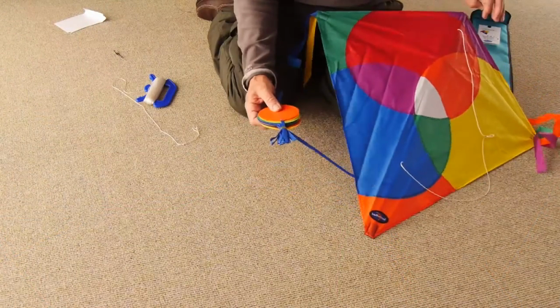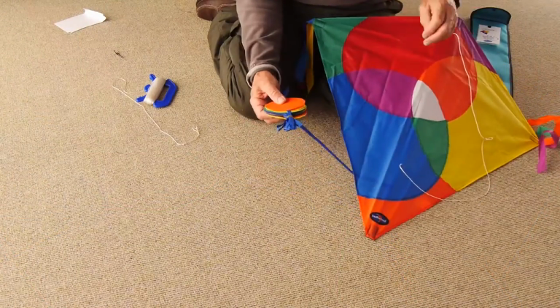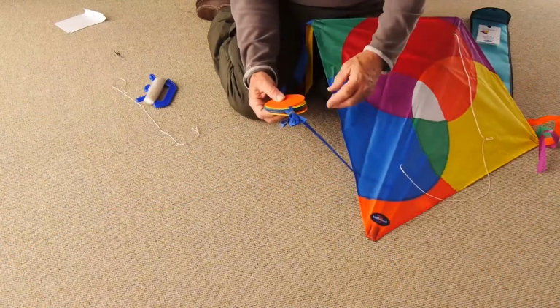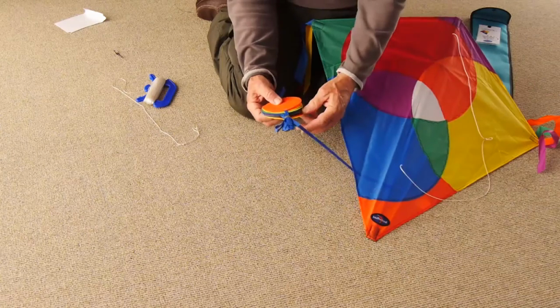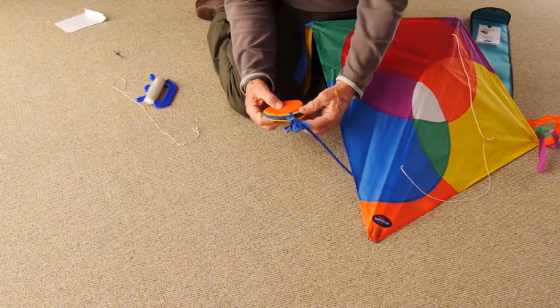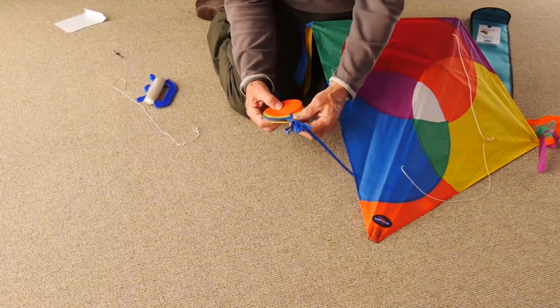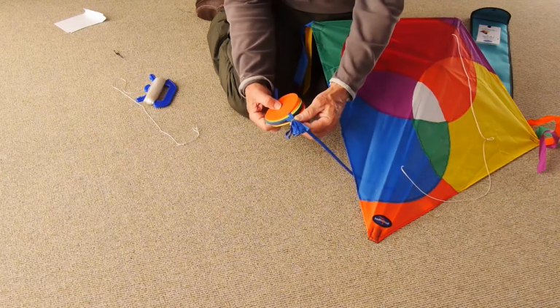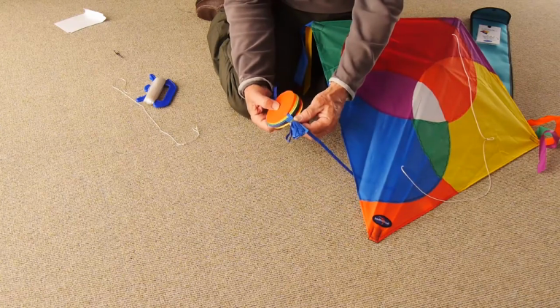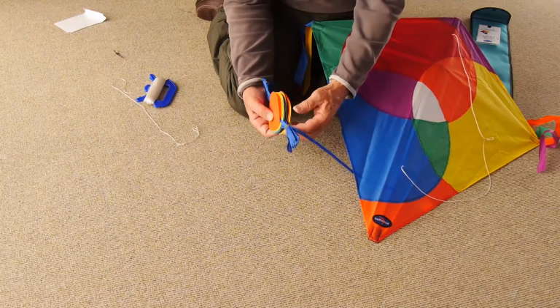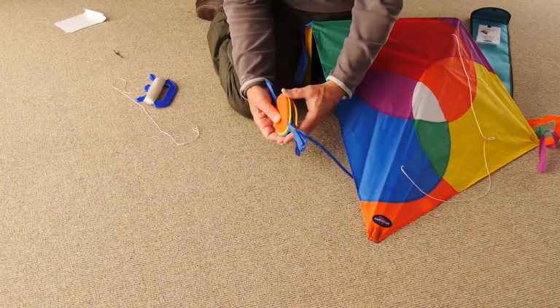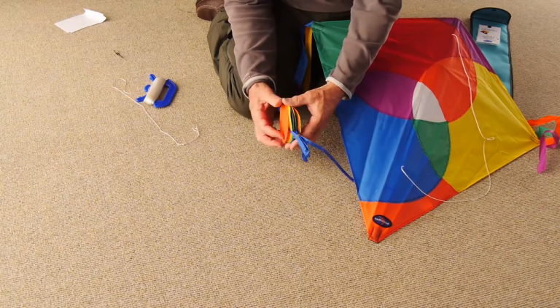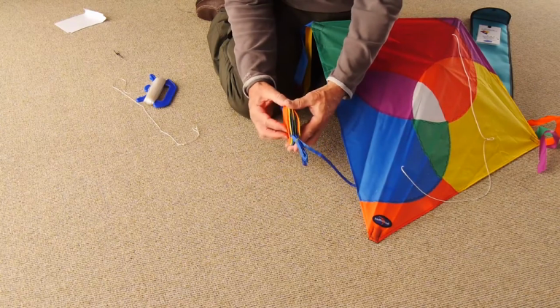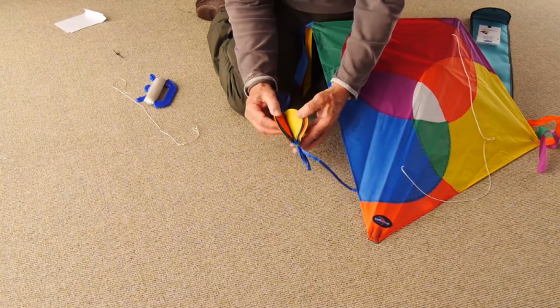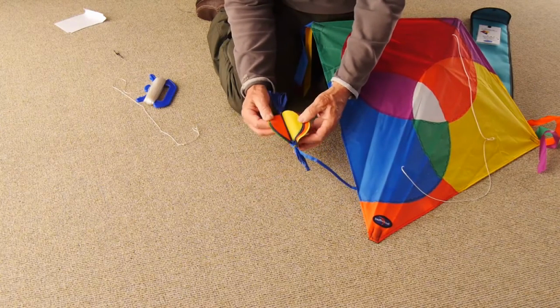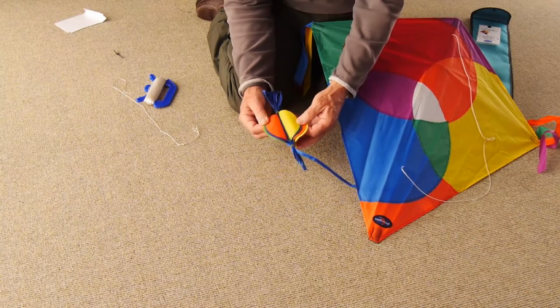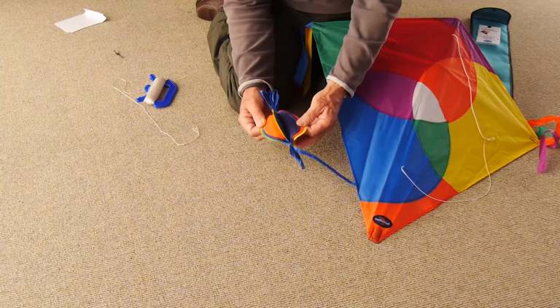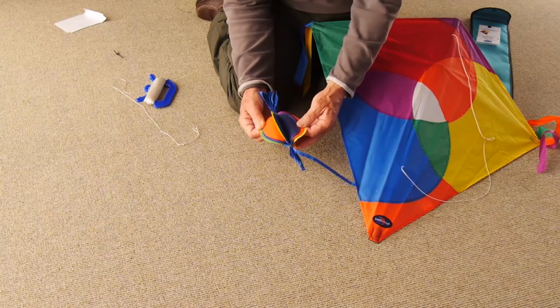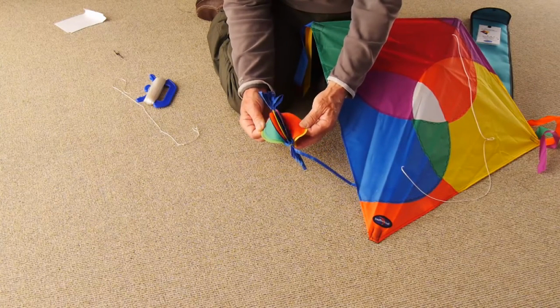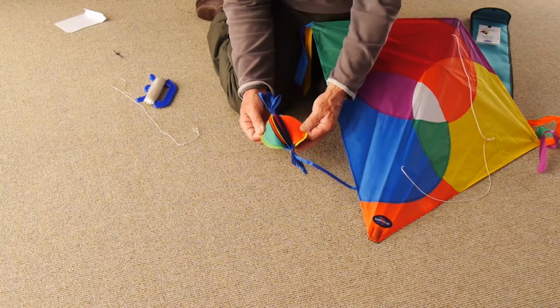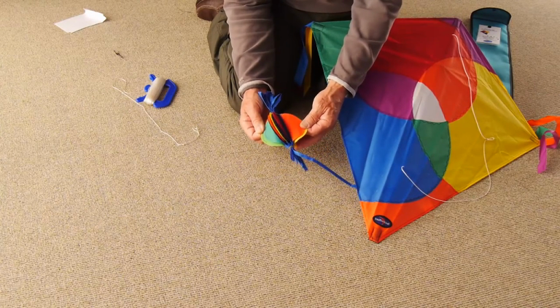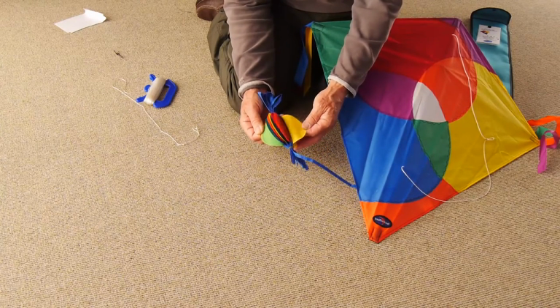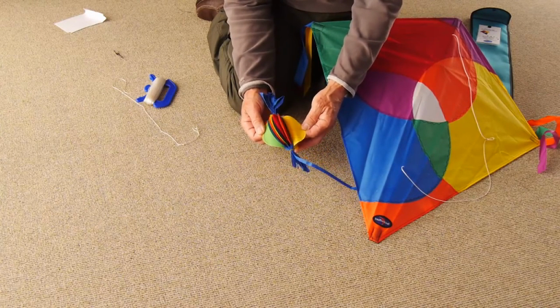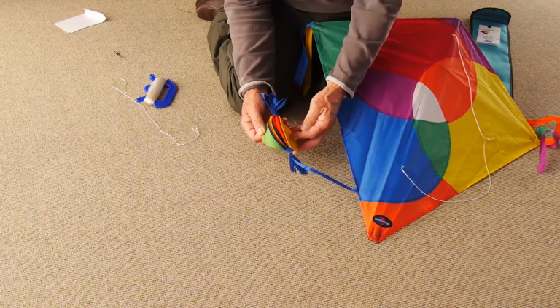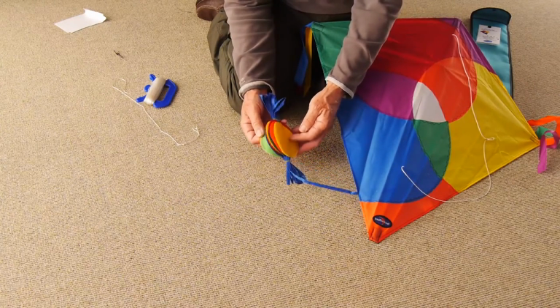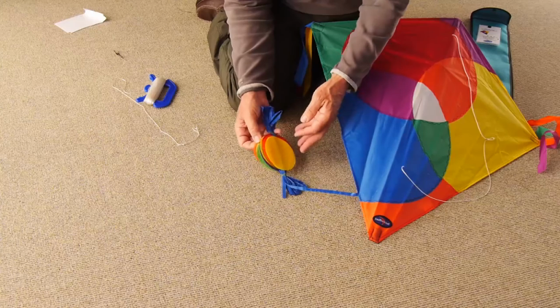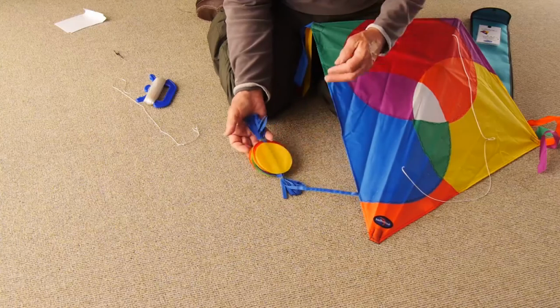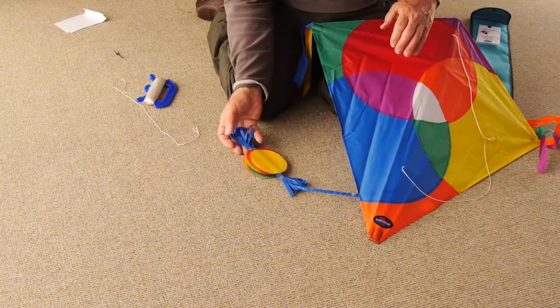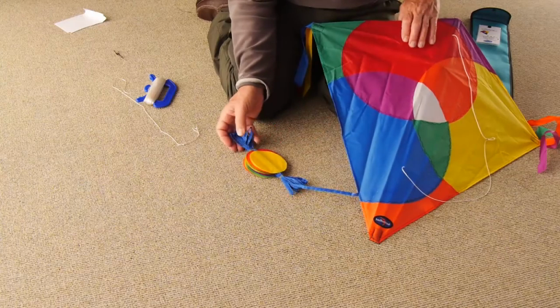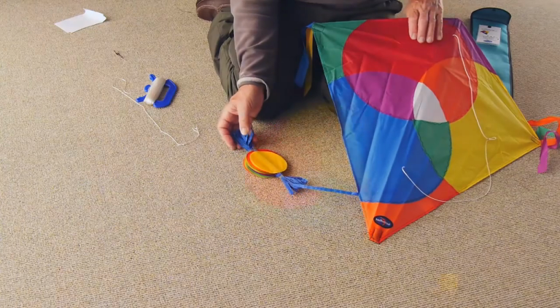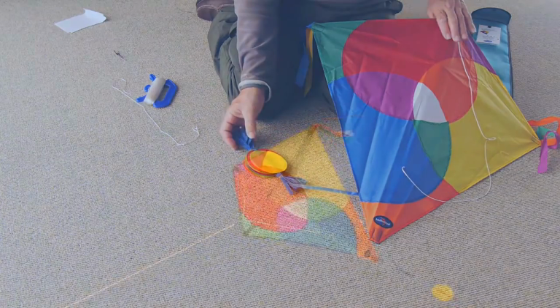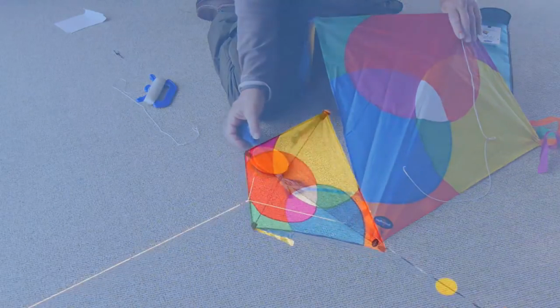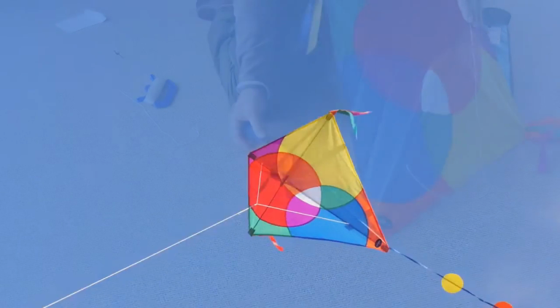You just have to undo the tail and free it off before you launch the kite. Other than that you're all set to fly.